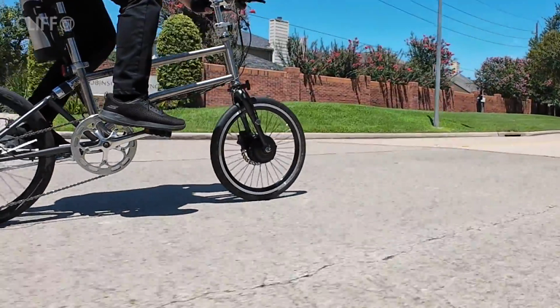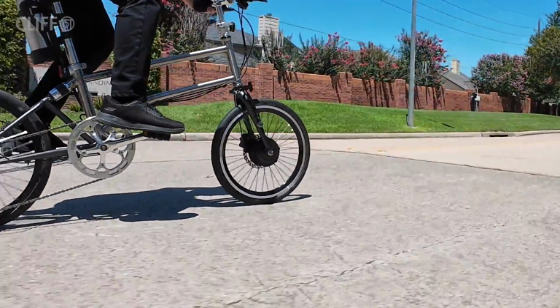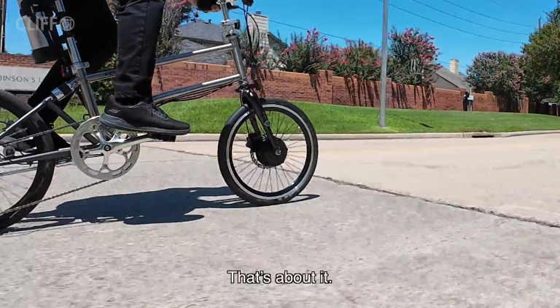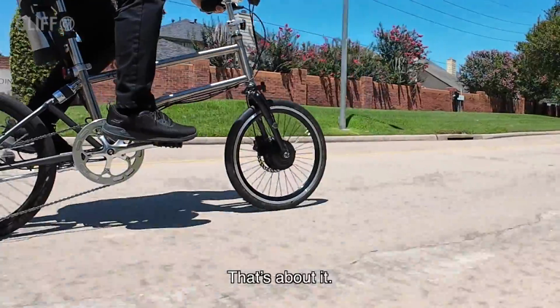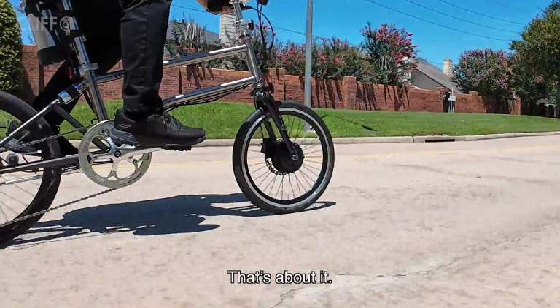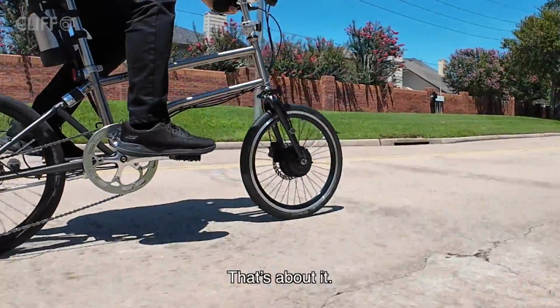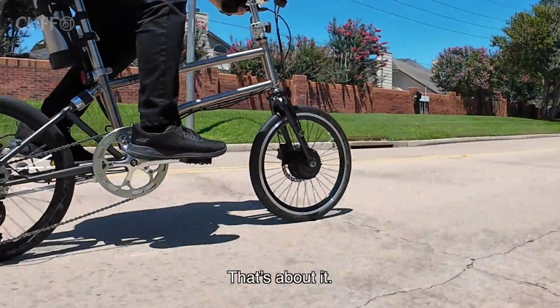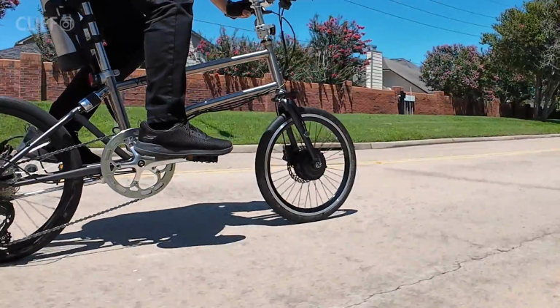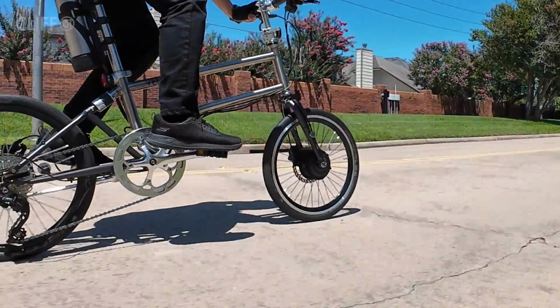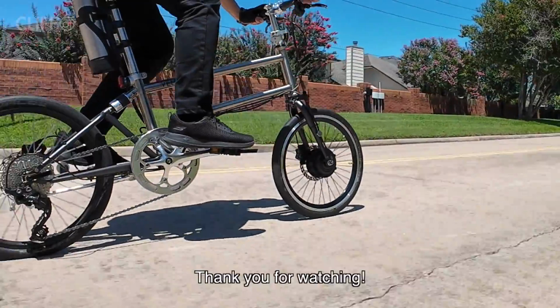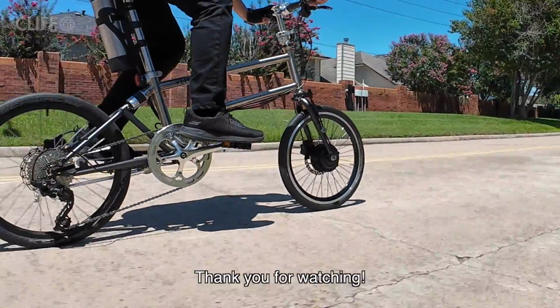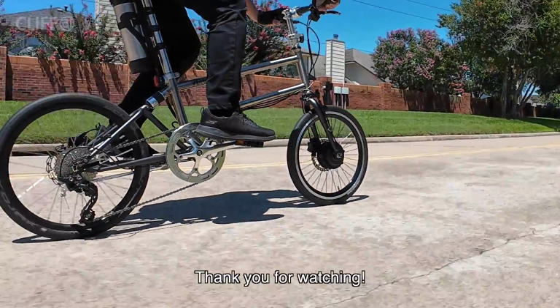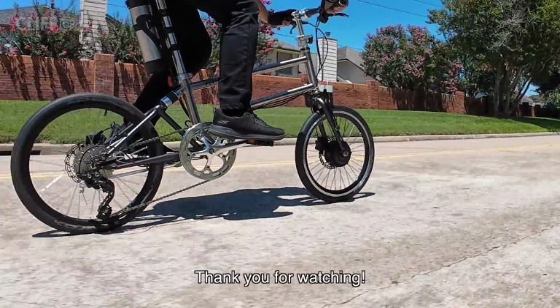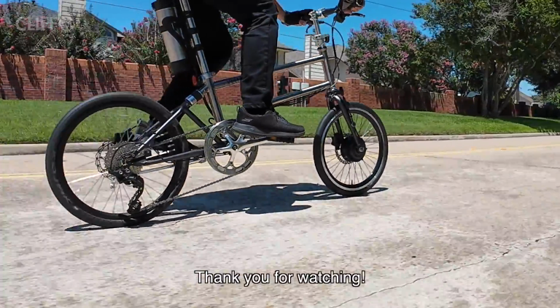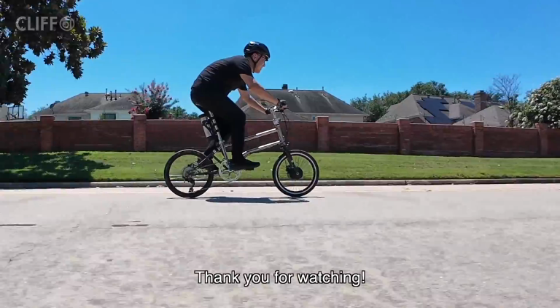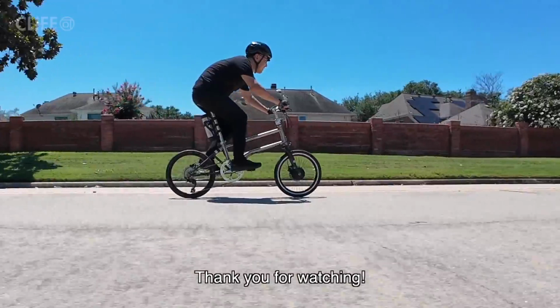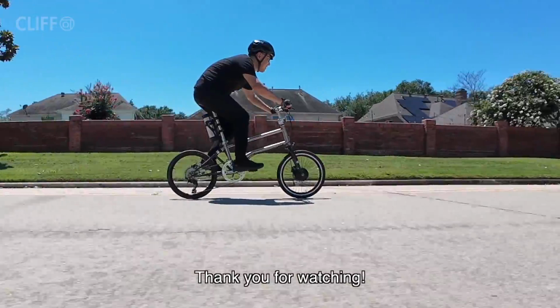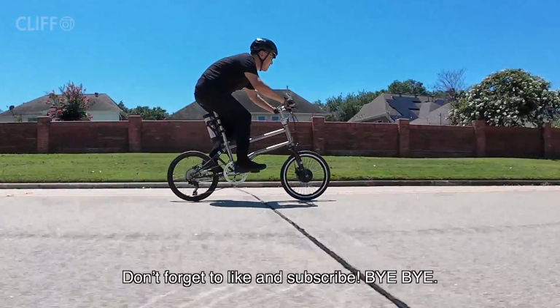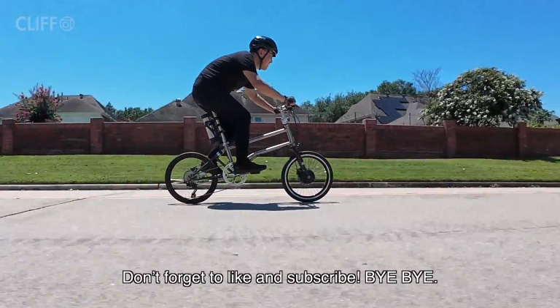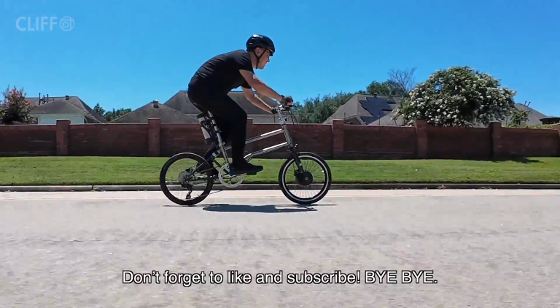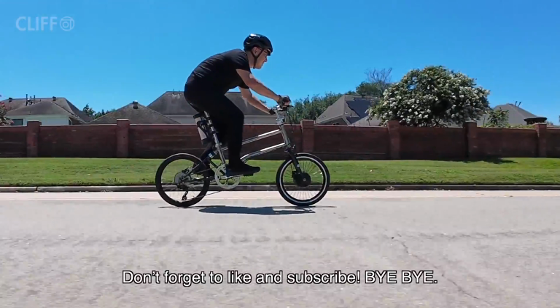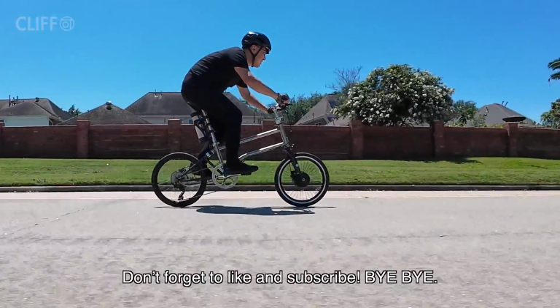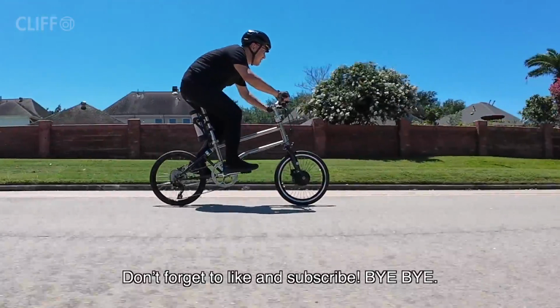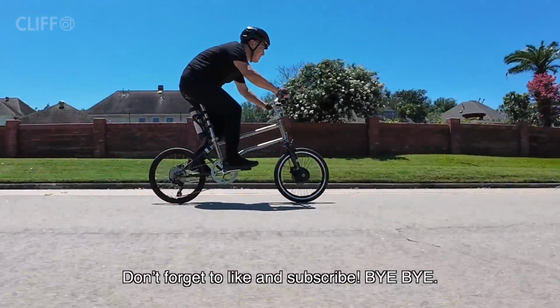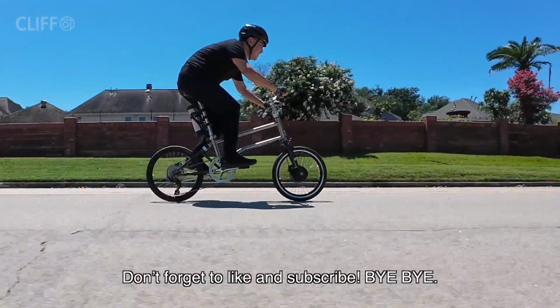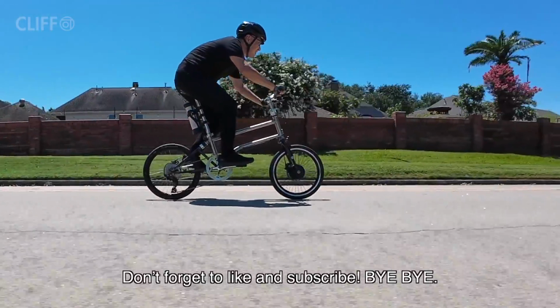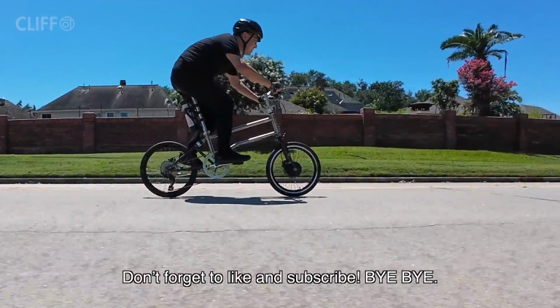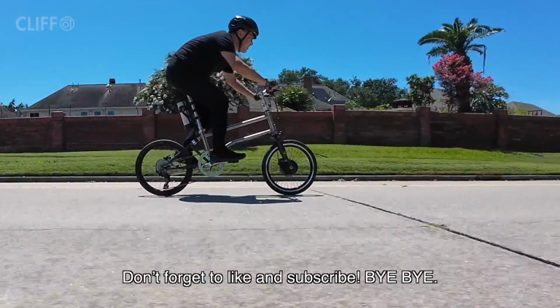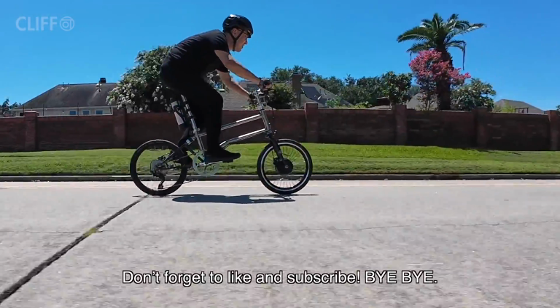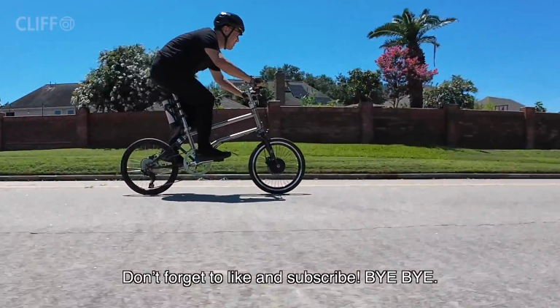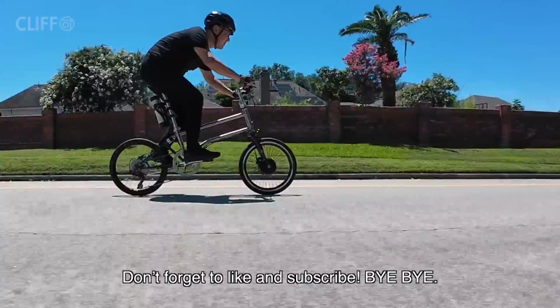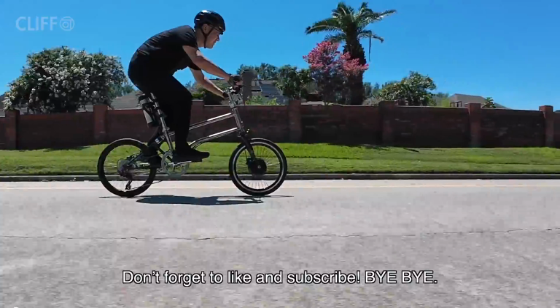That's about it. Thank you for watching. Don't forget to like and subscribe. Bye bye.